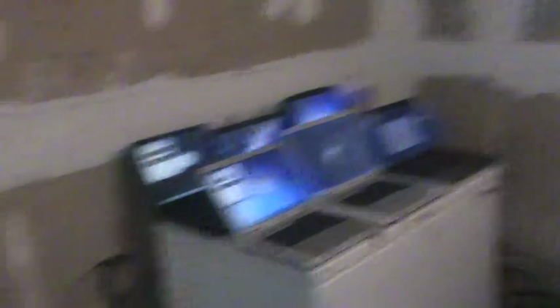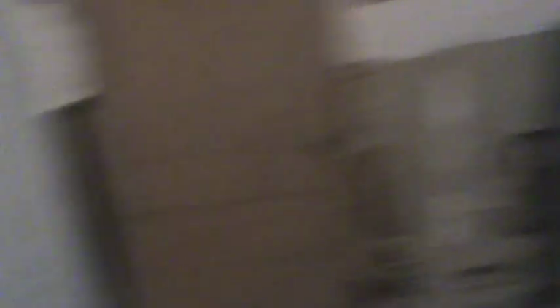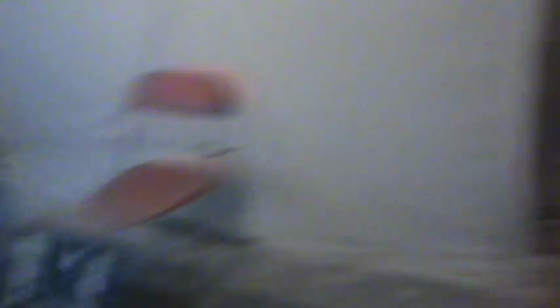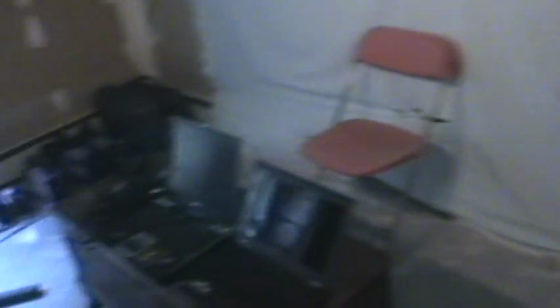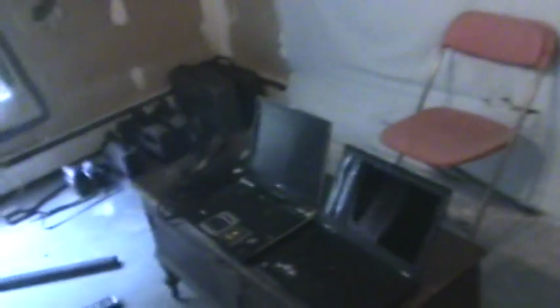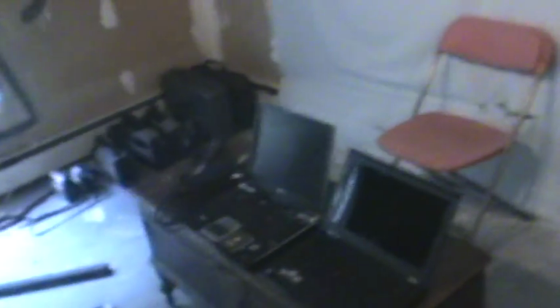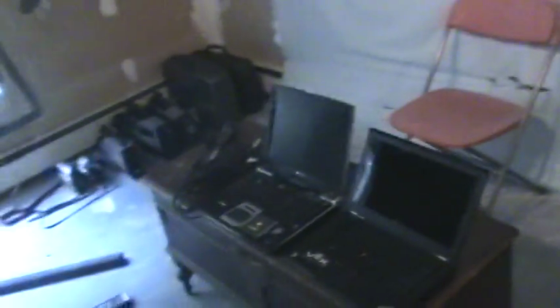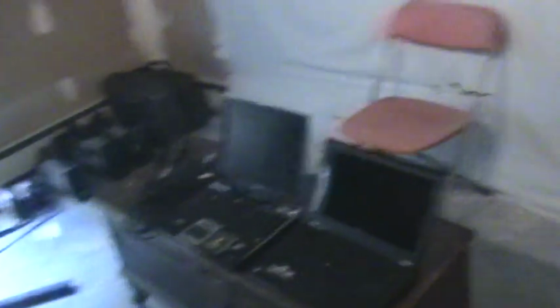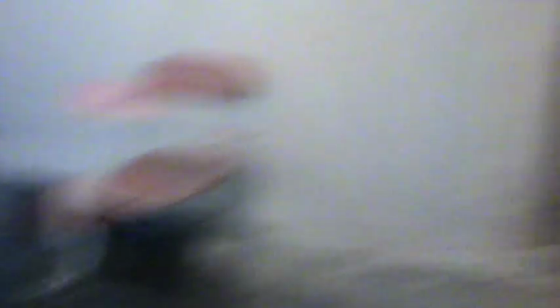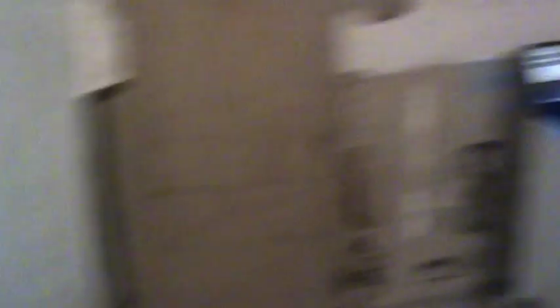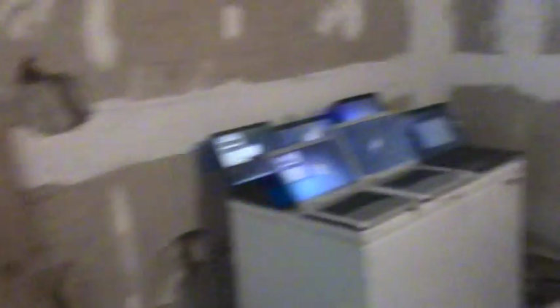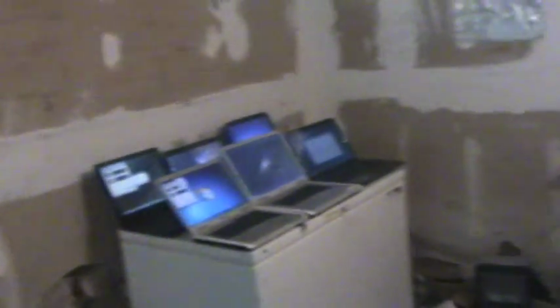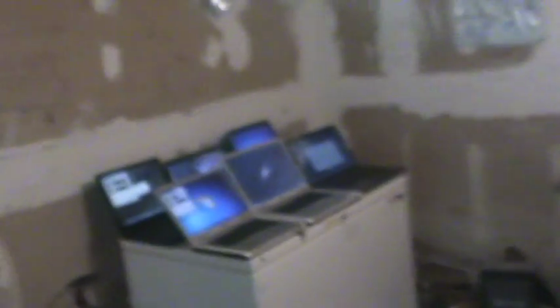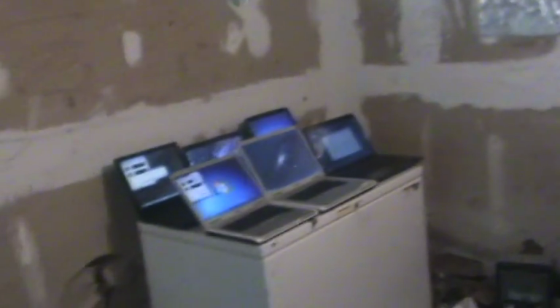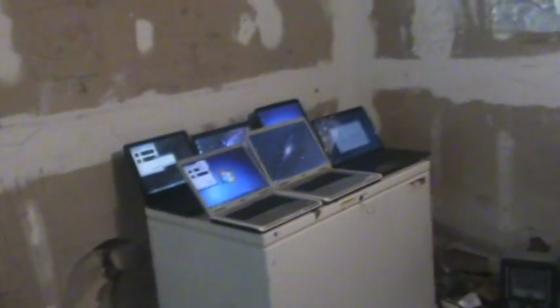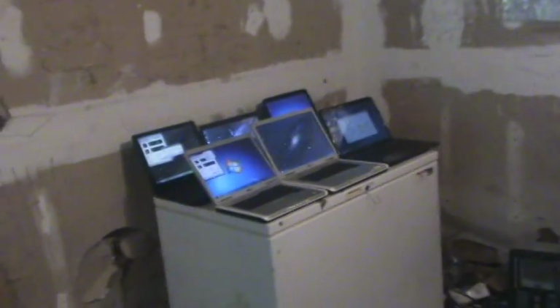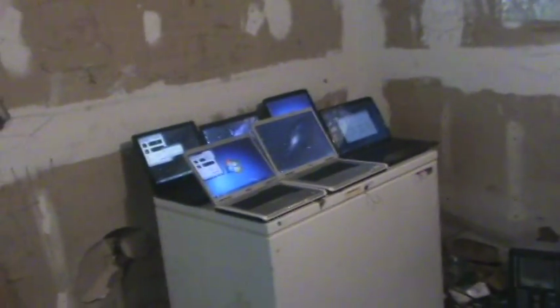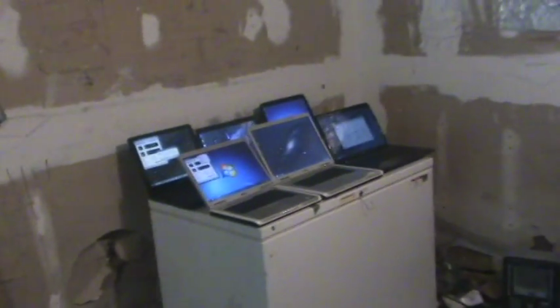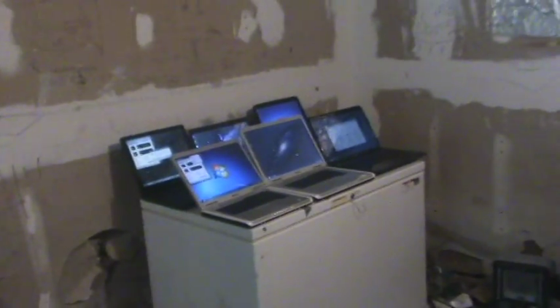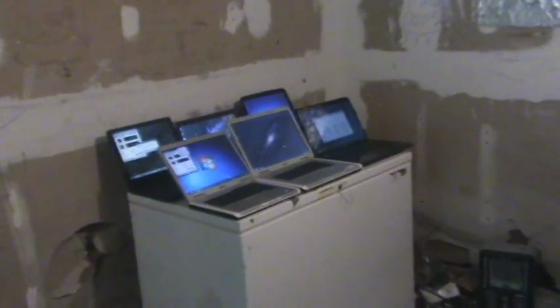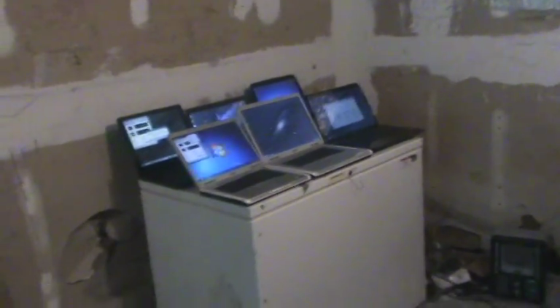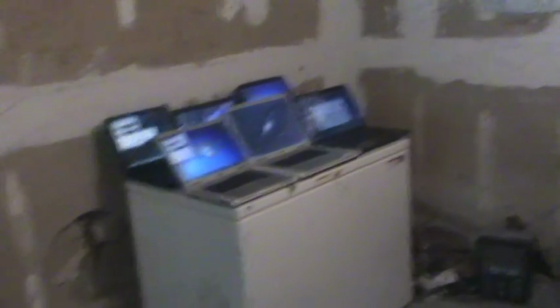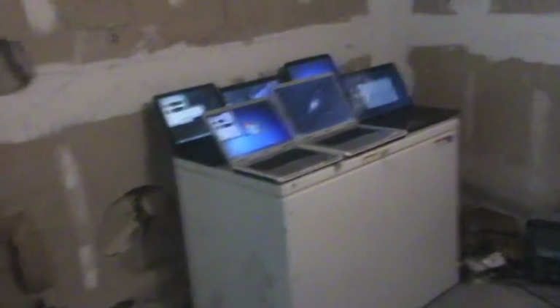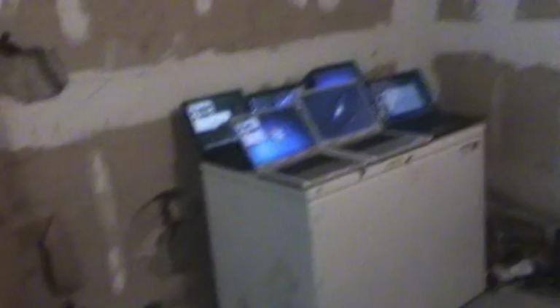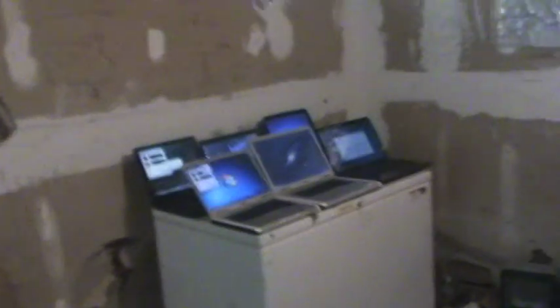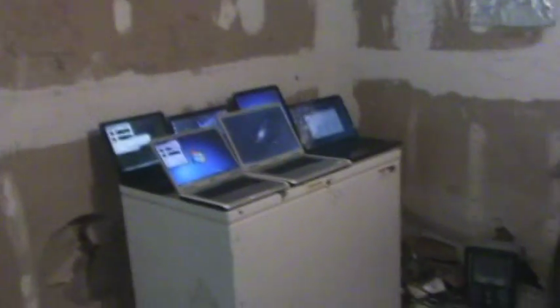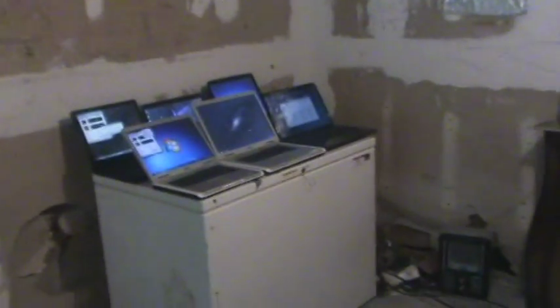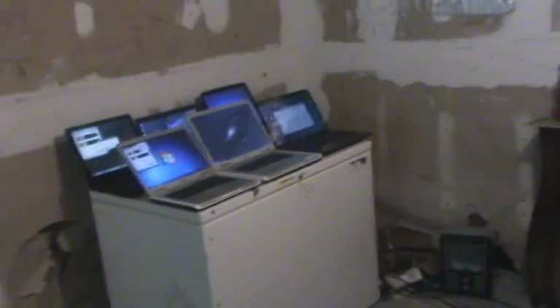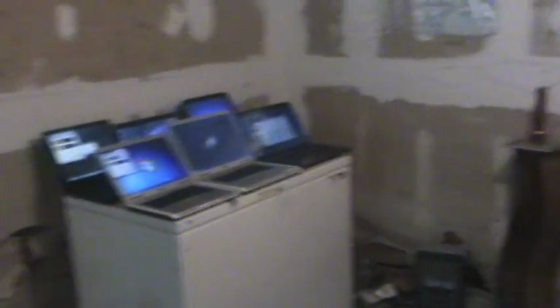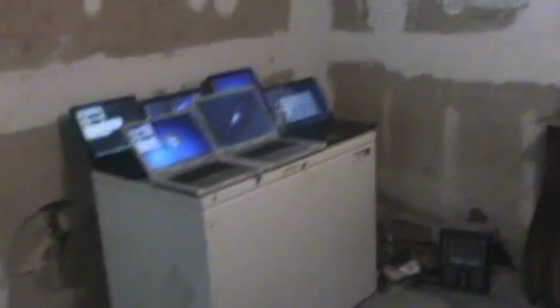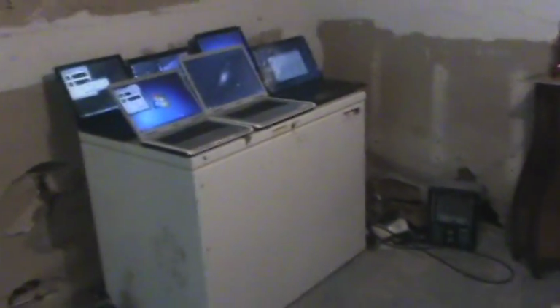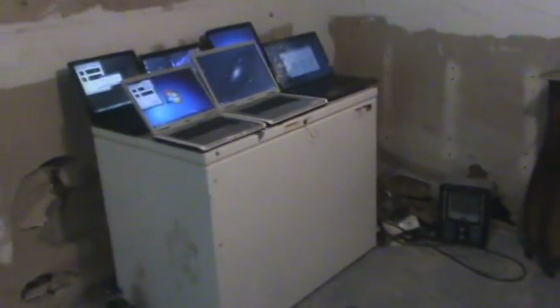What is up everybody, this is Title 7217 News, and today this is going to be a video on all the main laptops that I use.